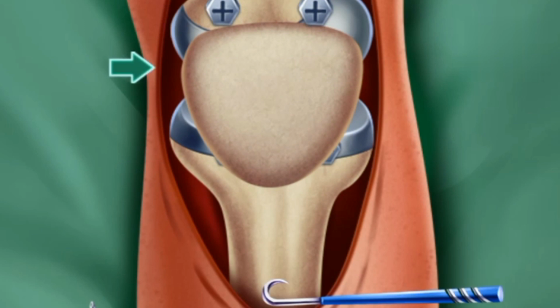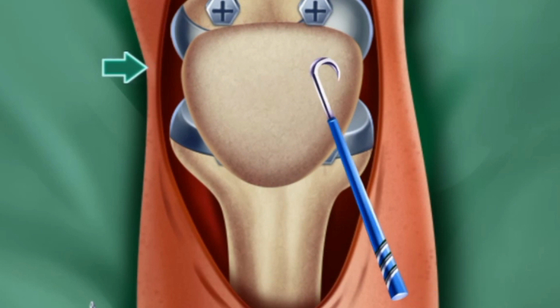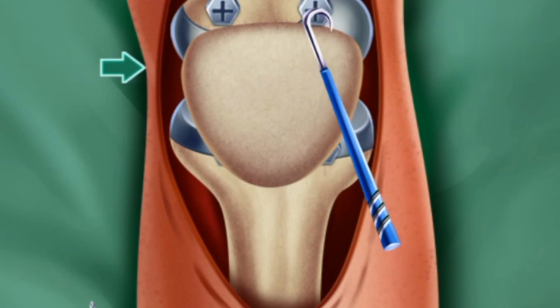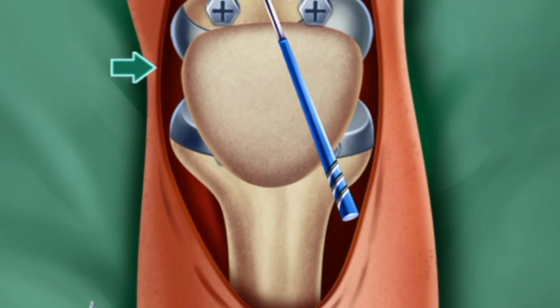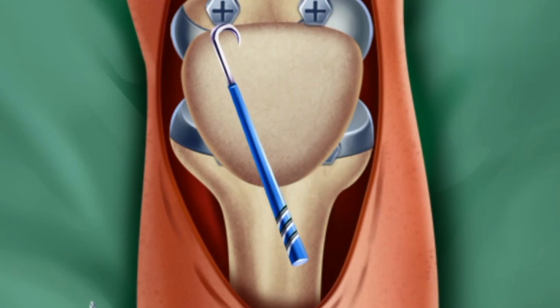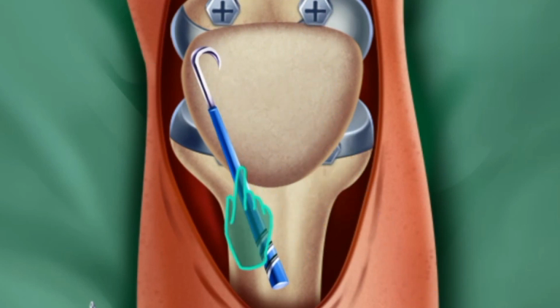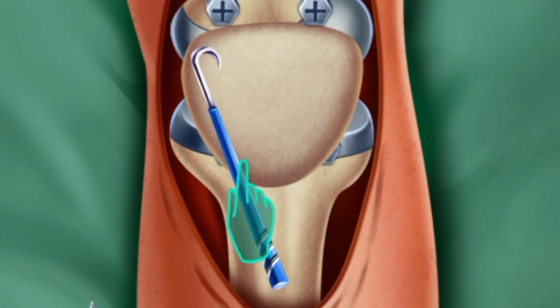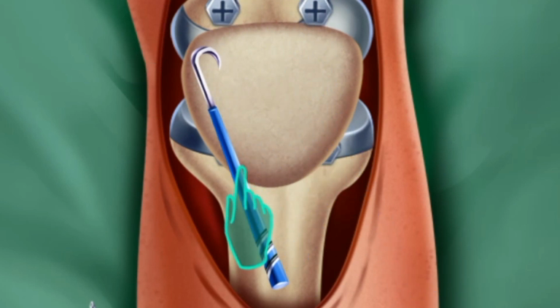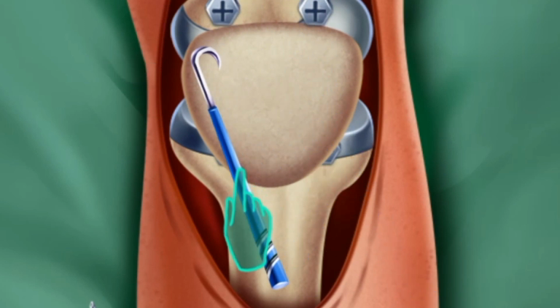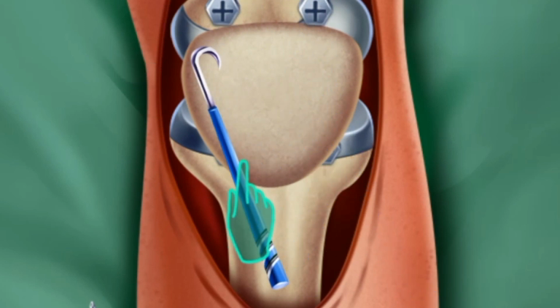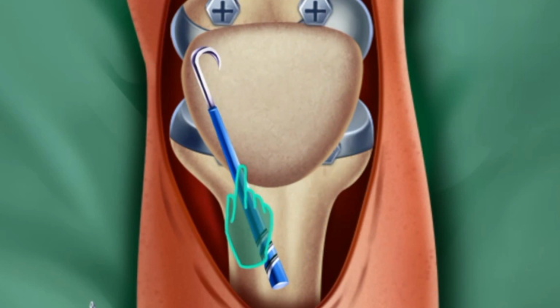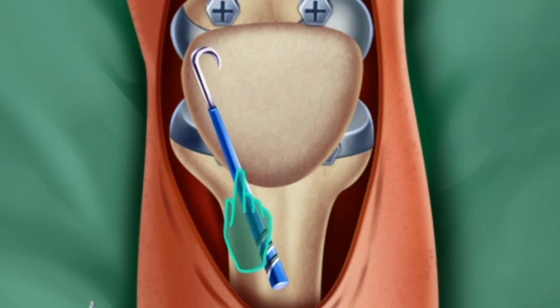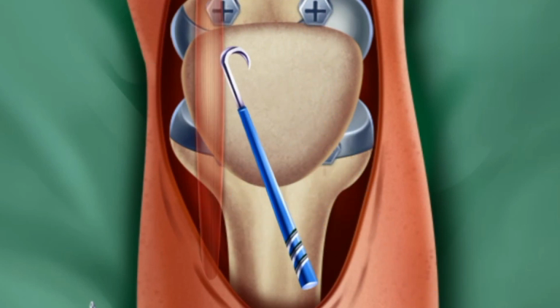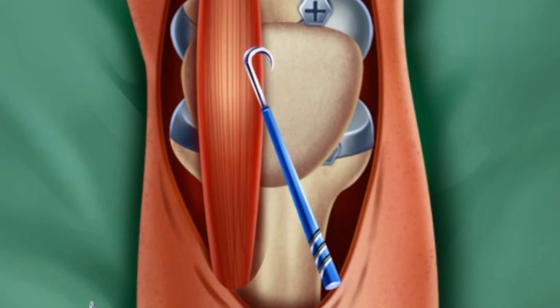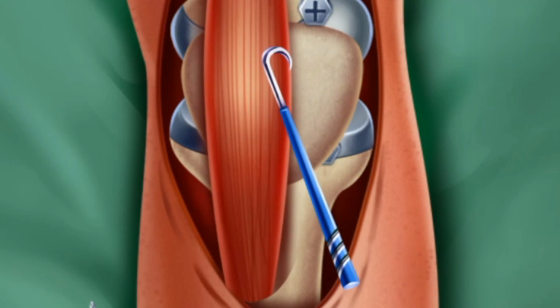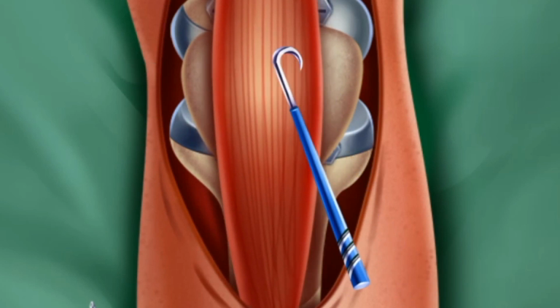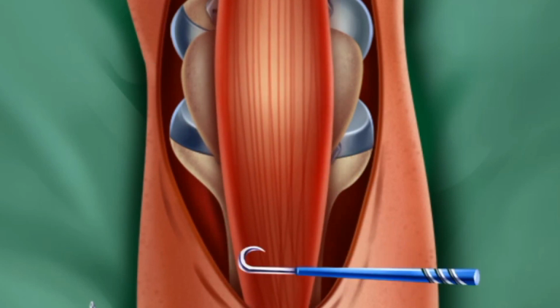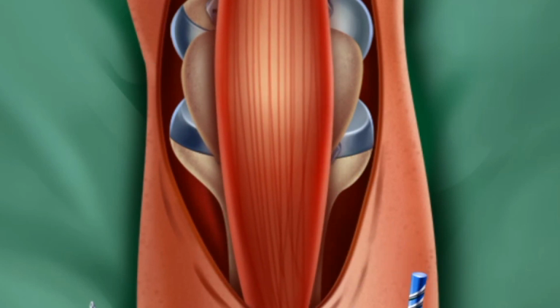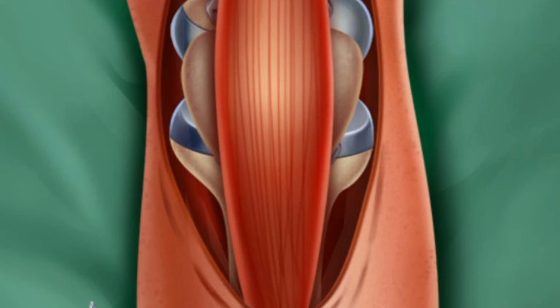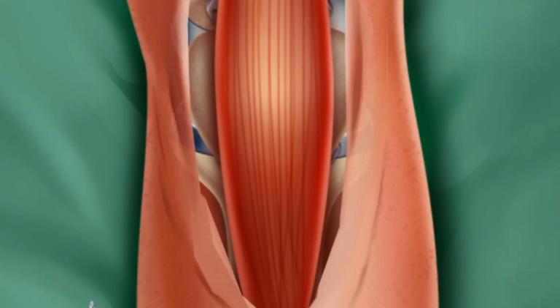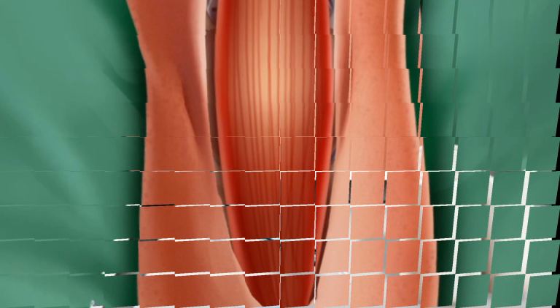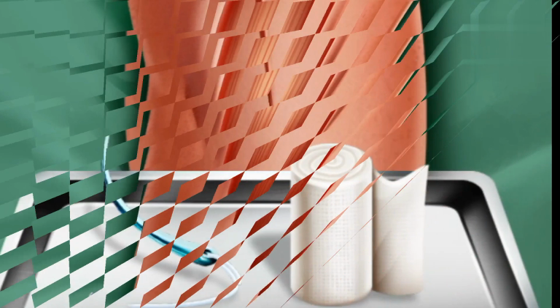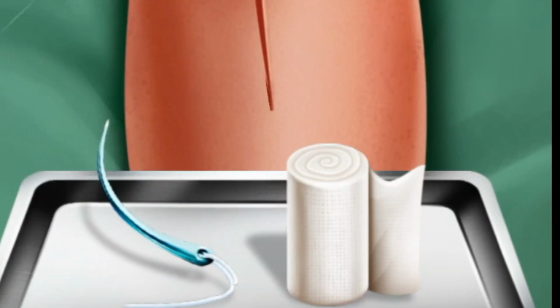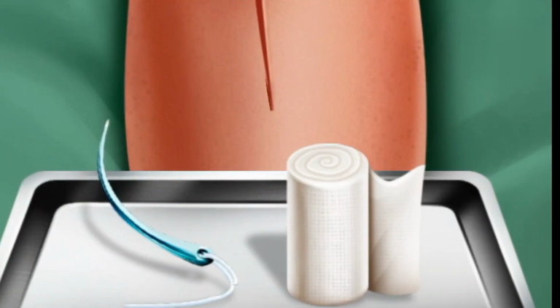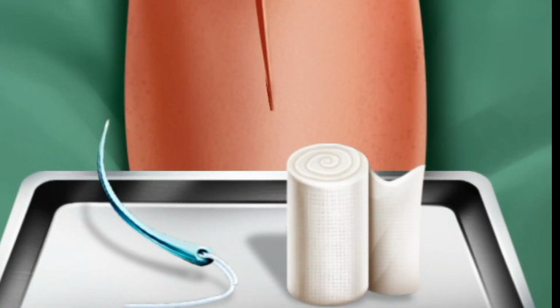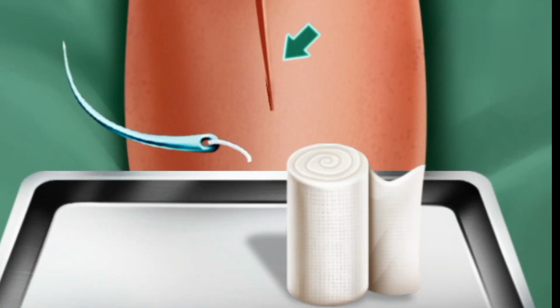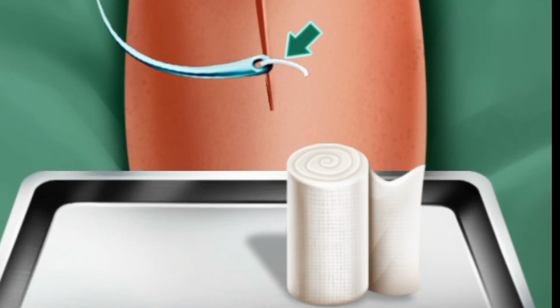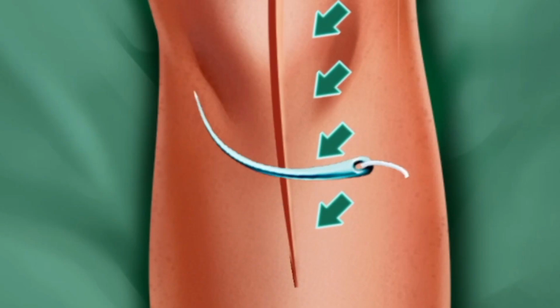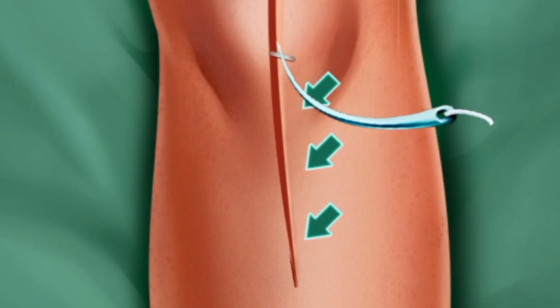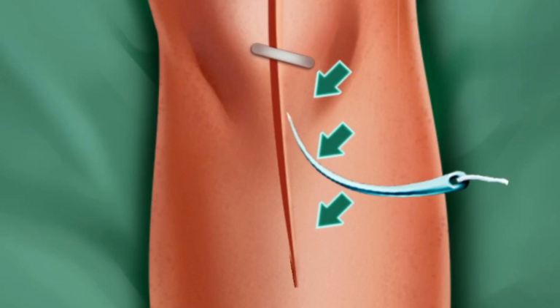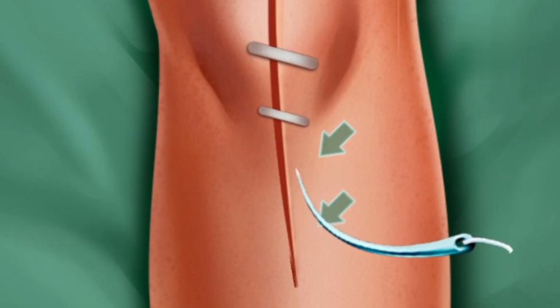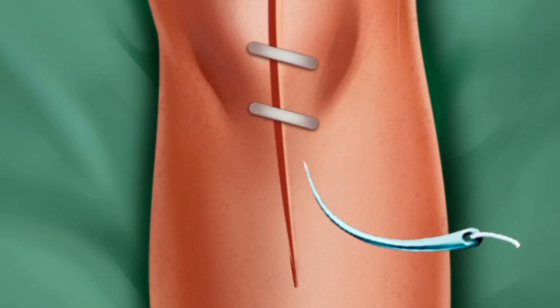Good. You can get out of the patient's body now. Suture the wound now.